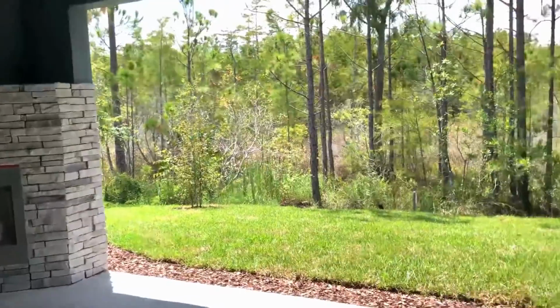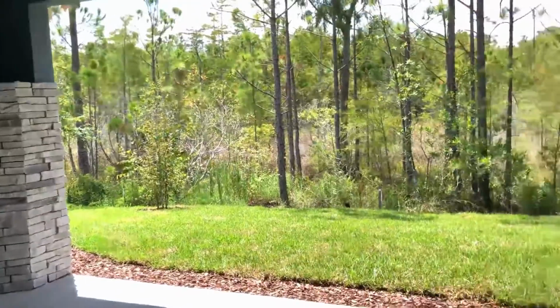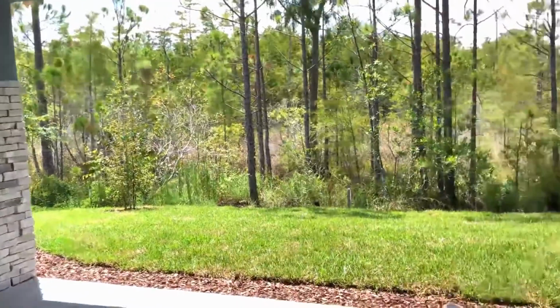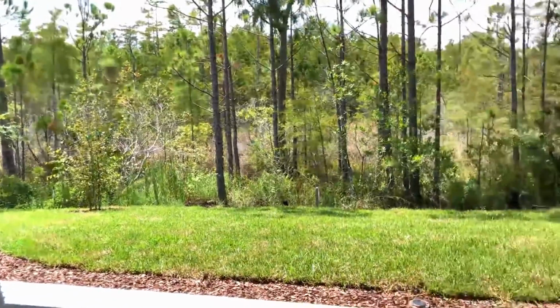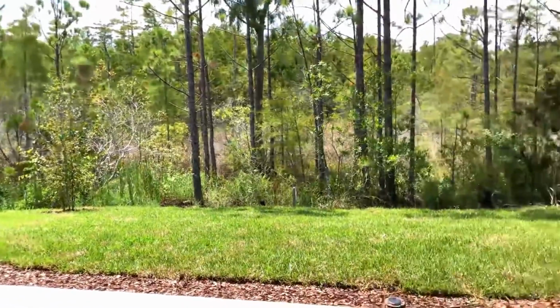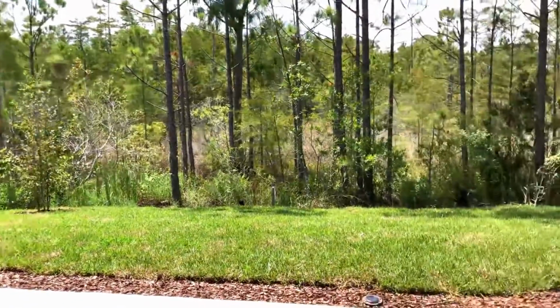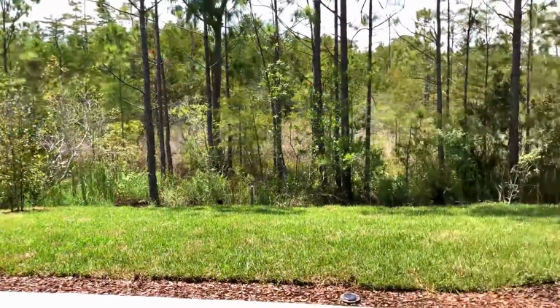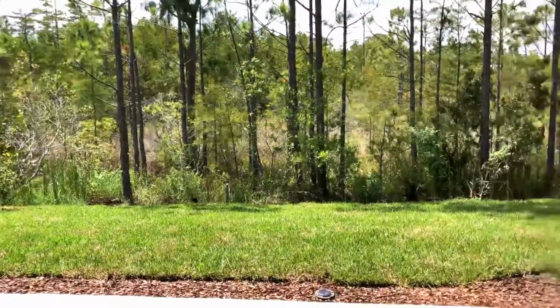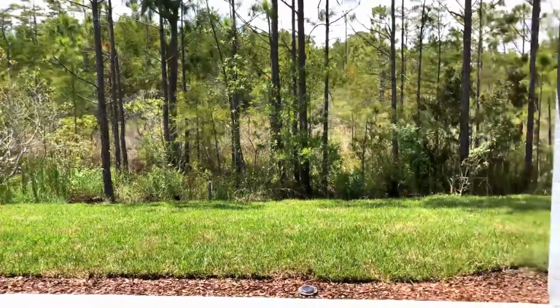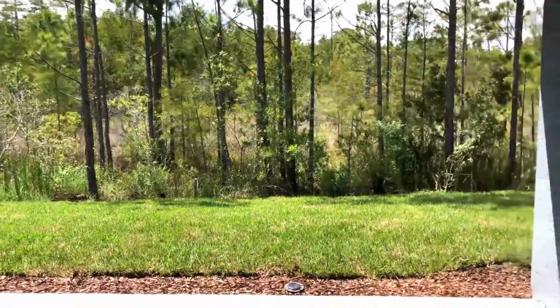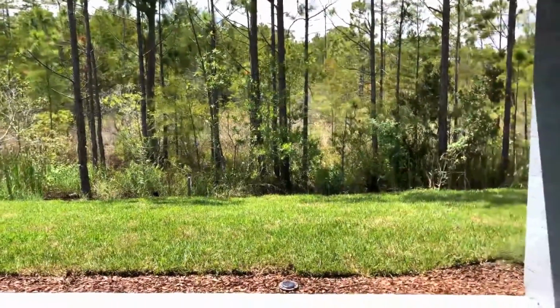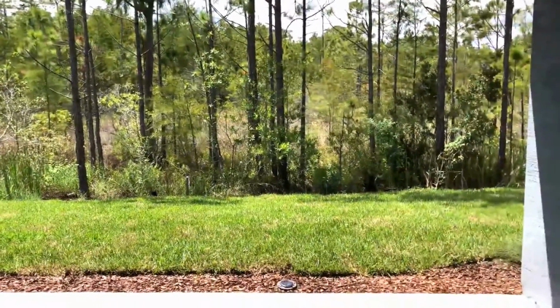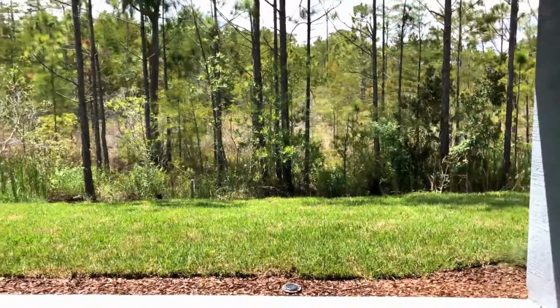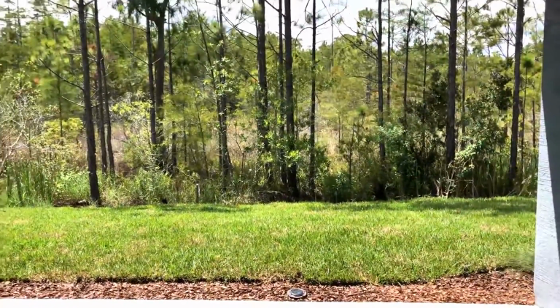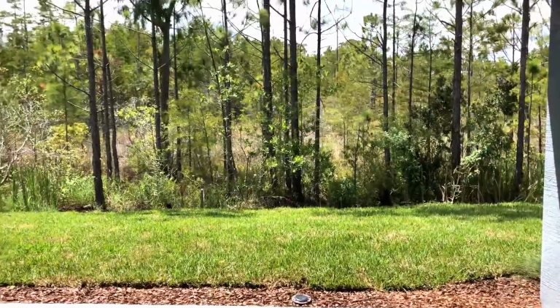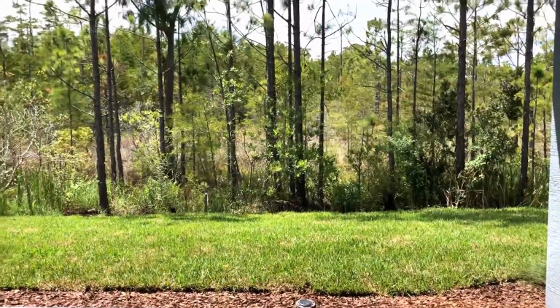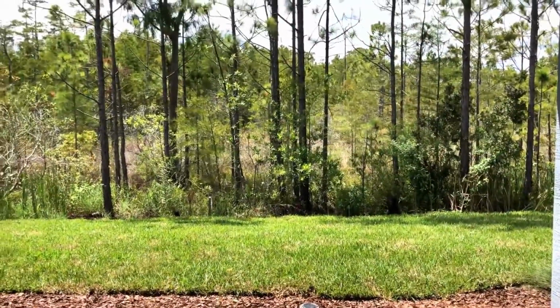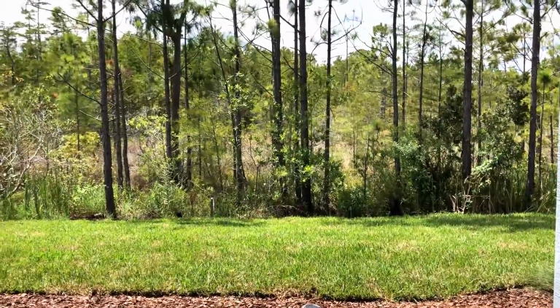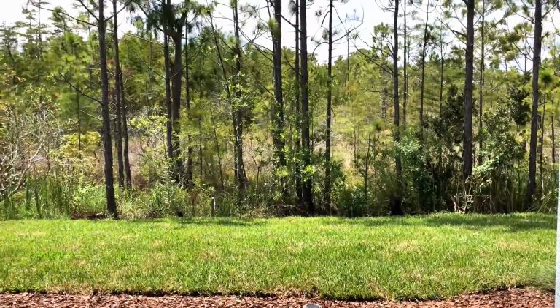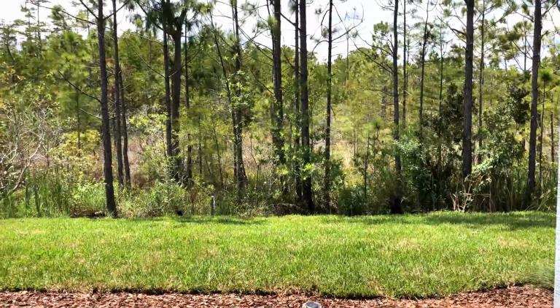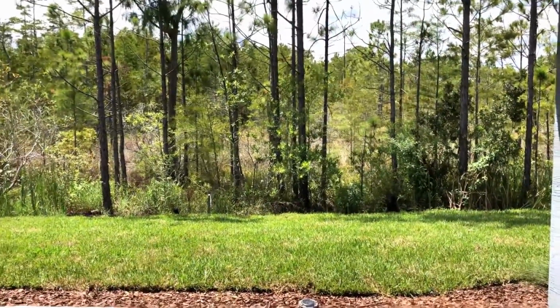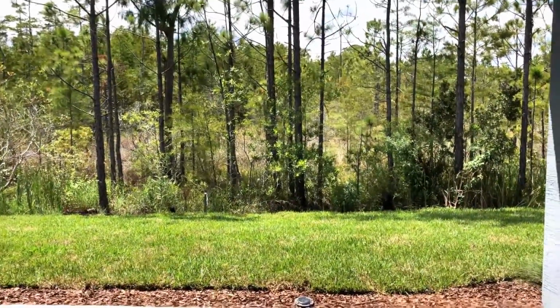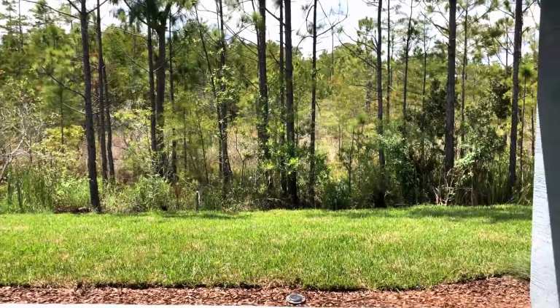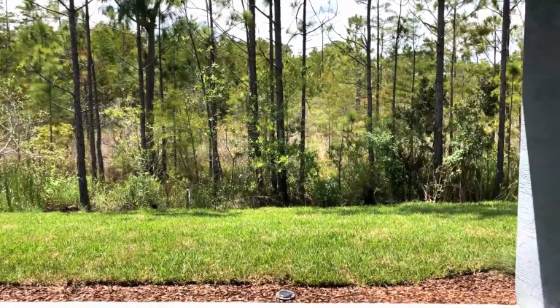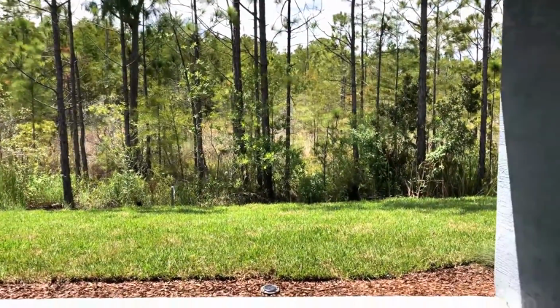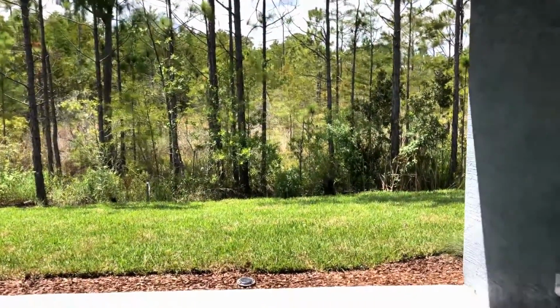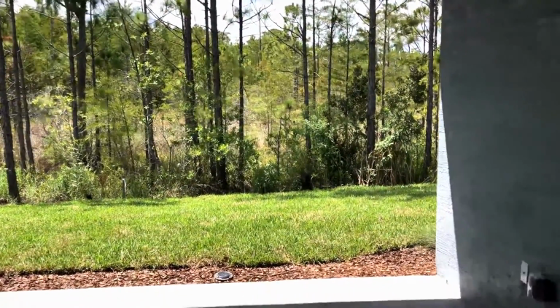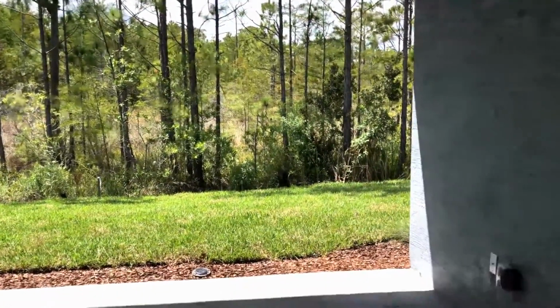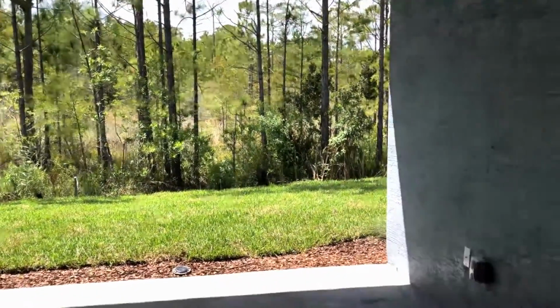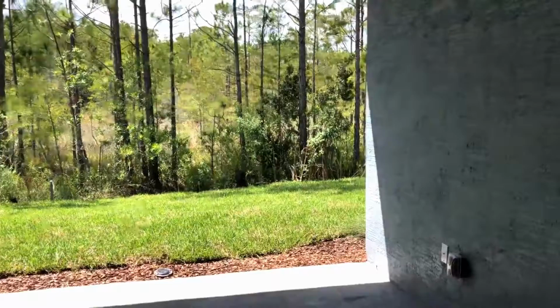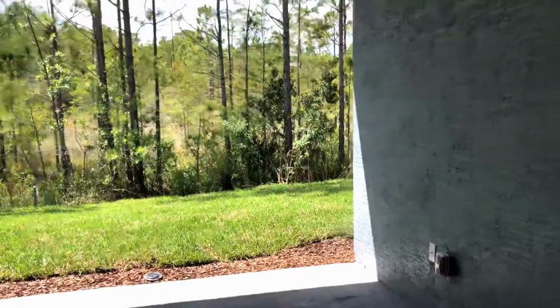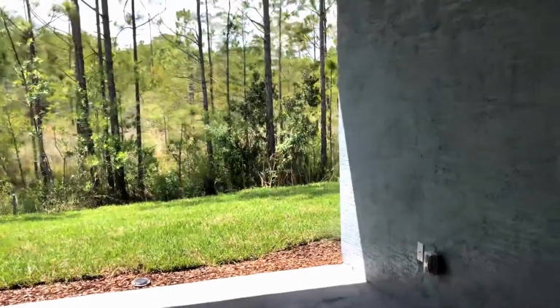This home site backs up to protected conservation. This can never be developed.